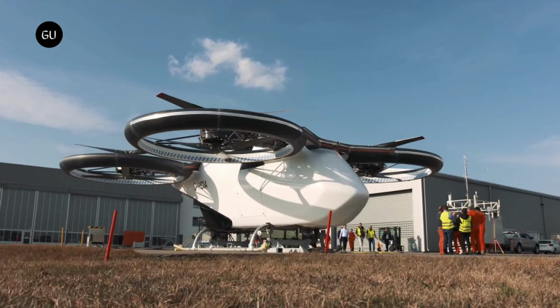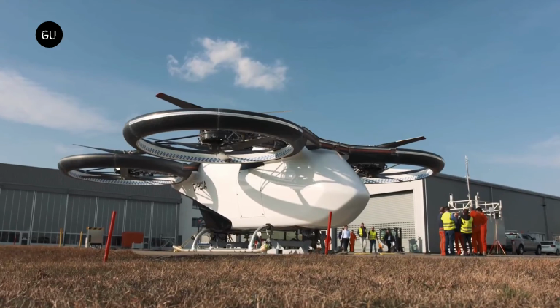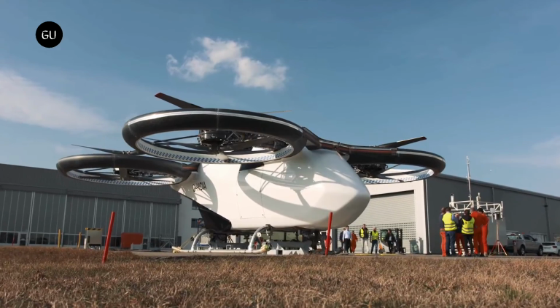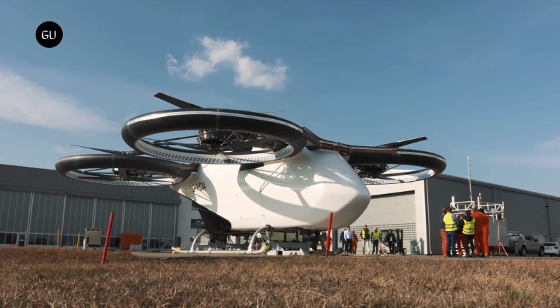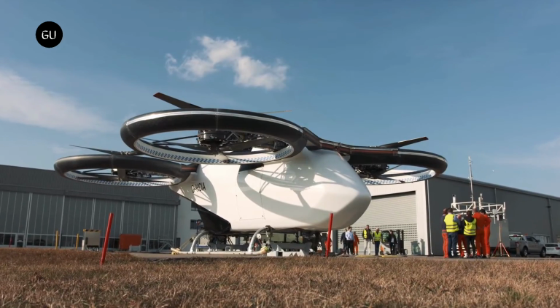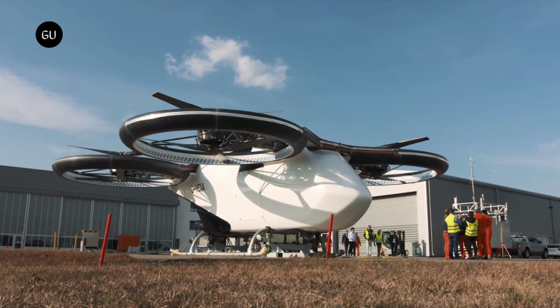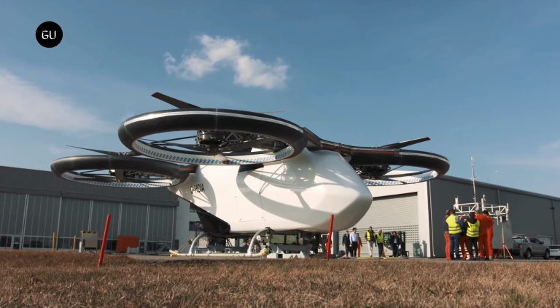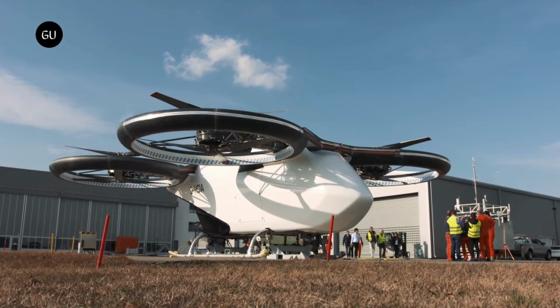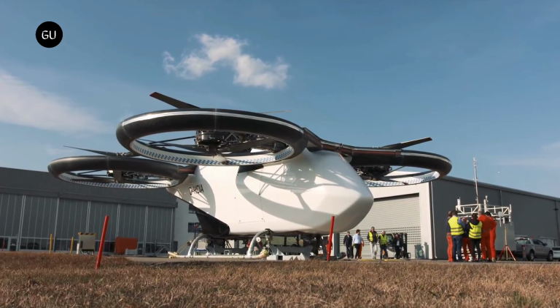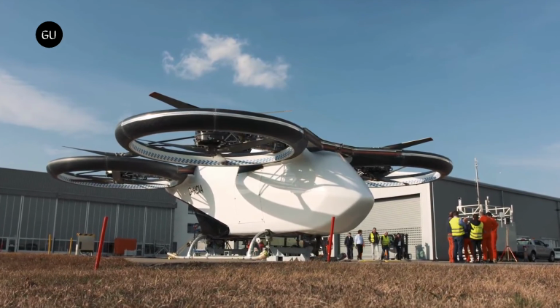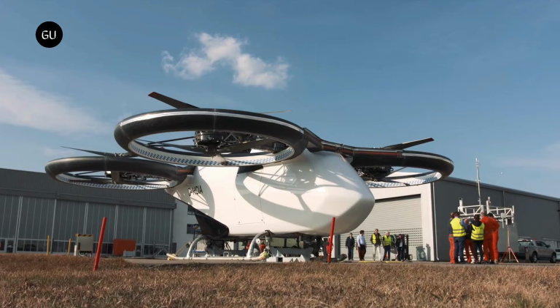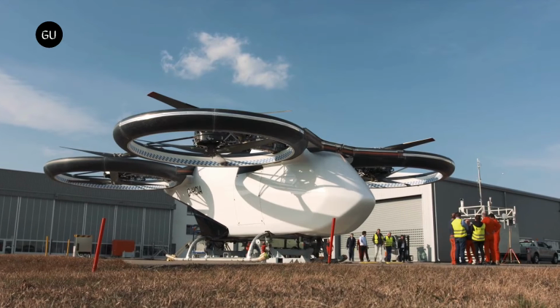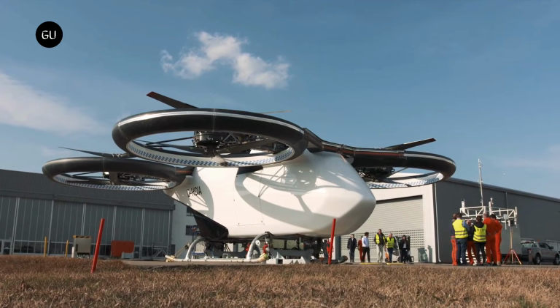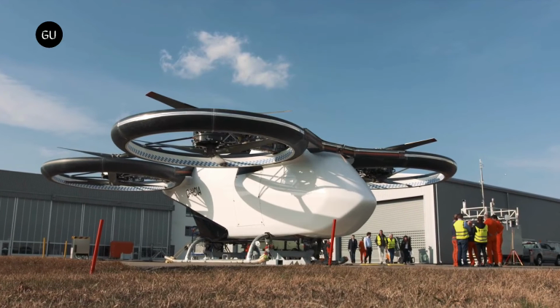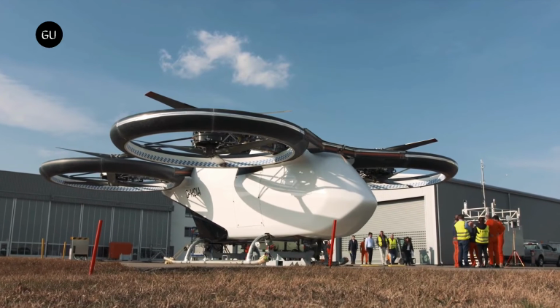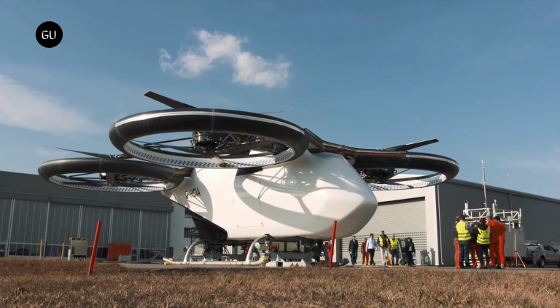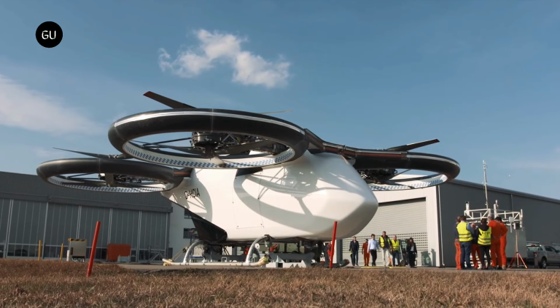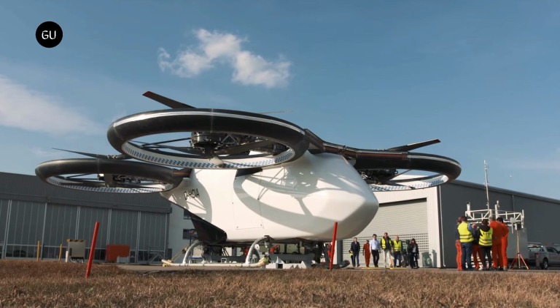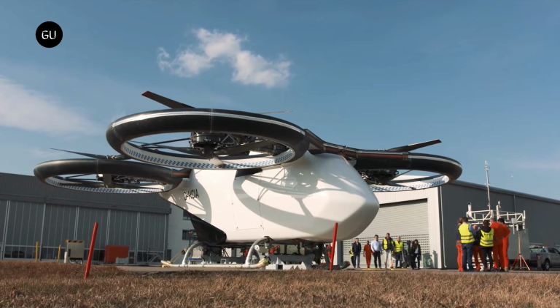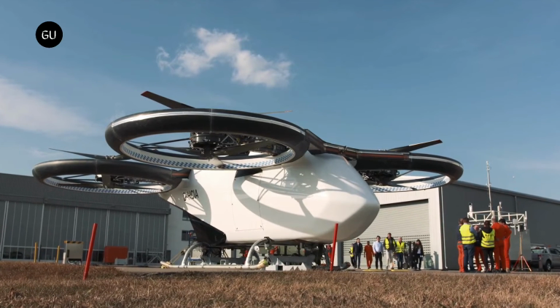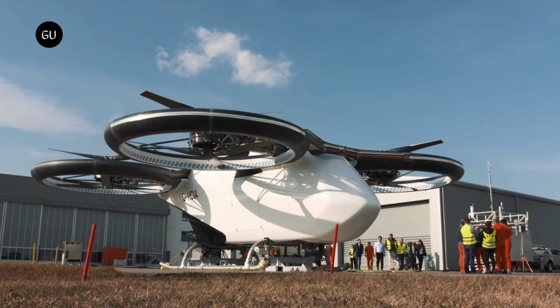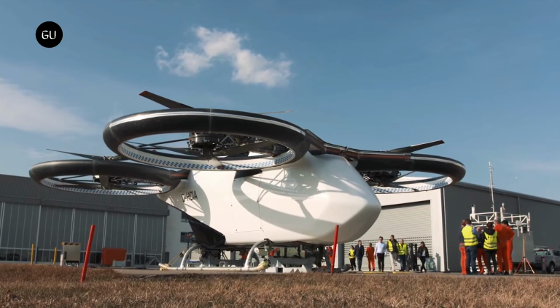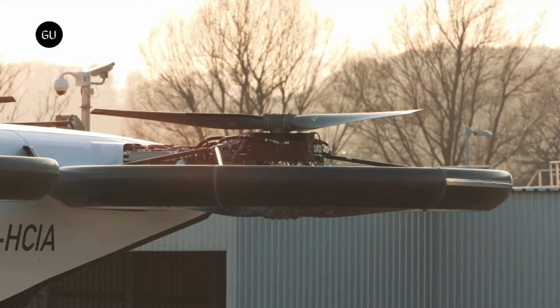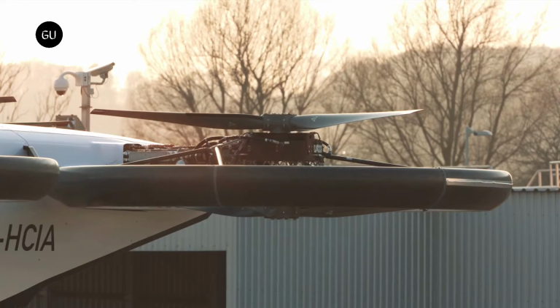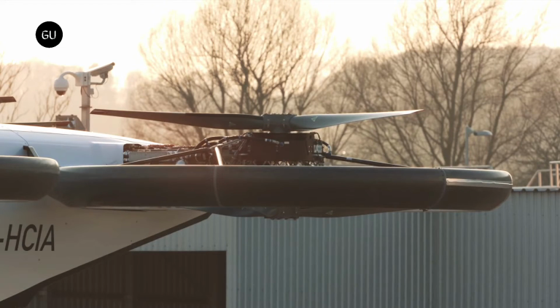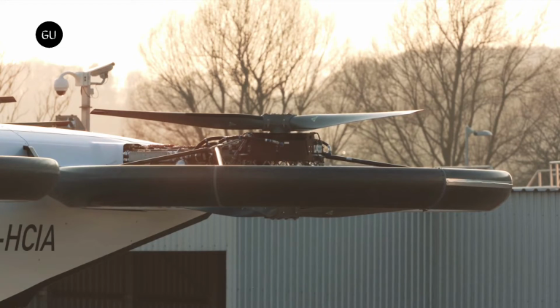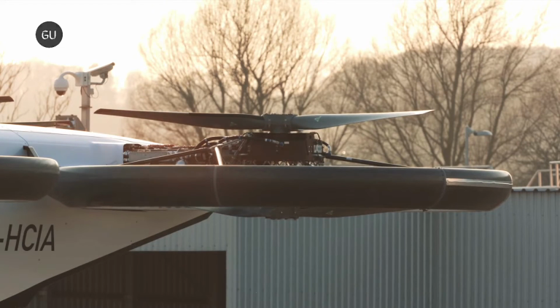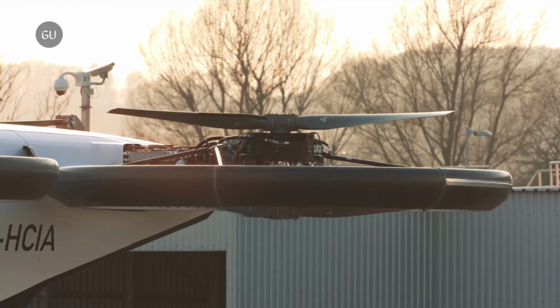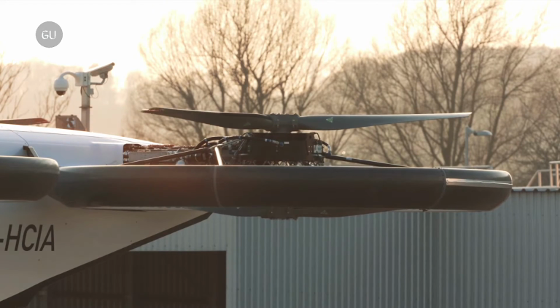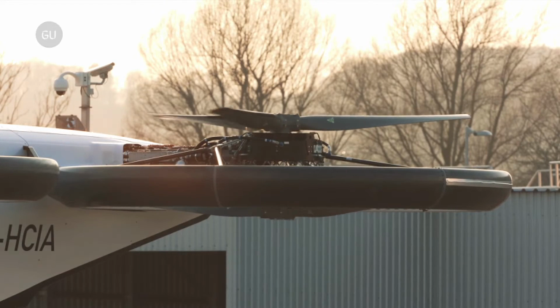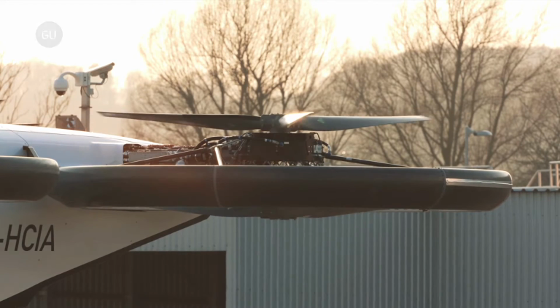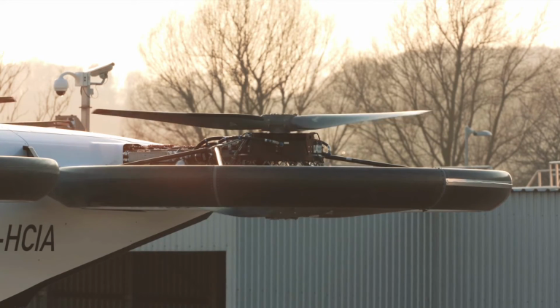Now that the four-seat eVTOL is getting the final touches, it will soon be ready to kick off flight tests this year in Germany.